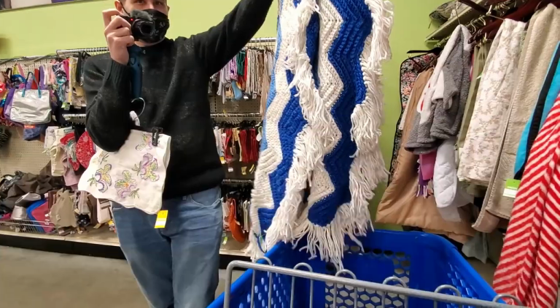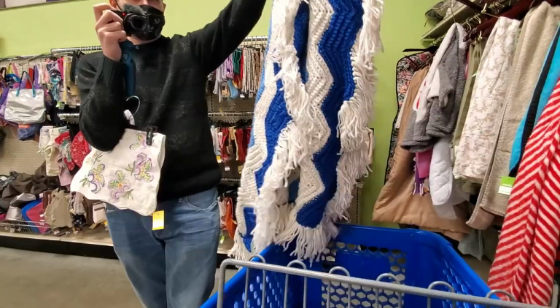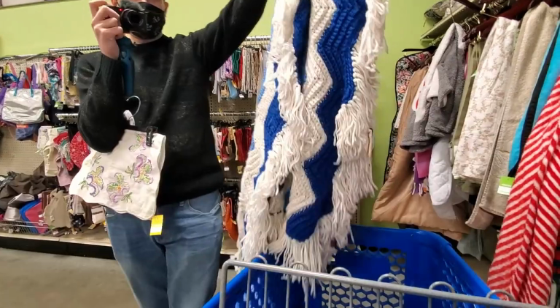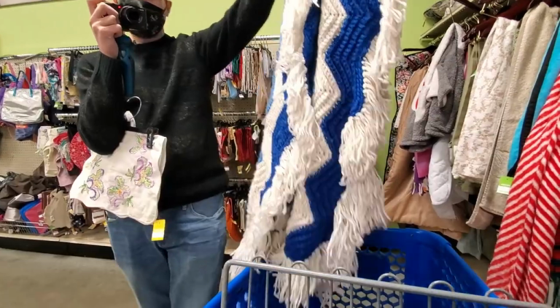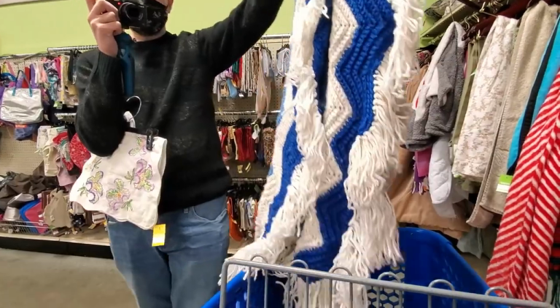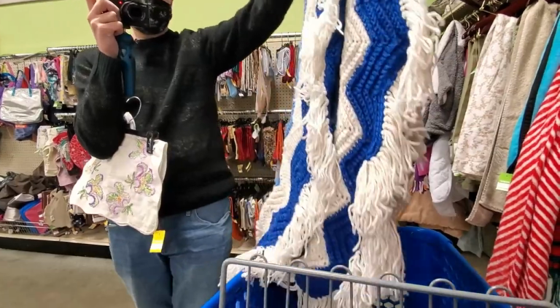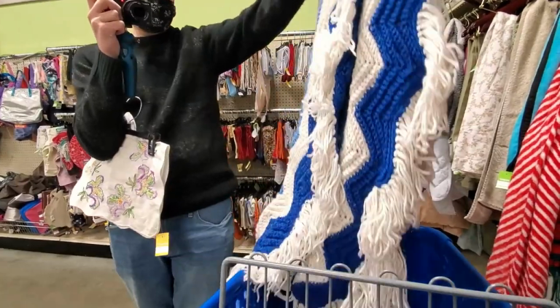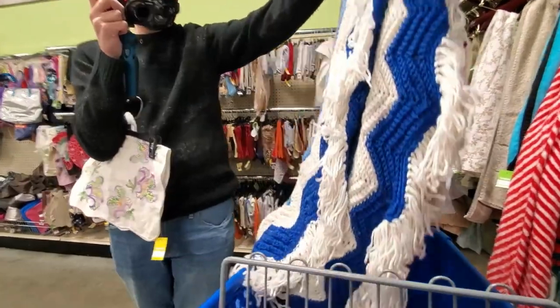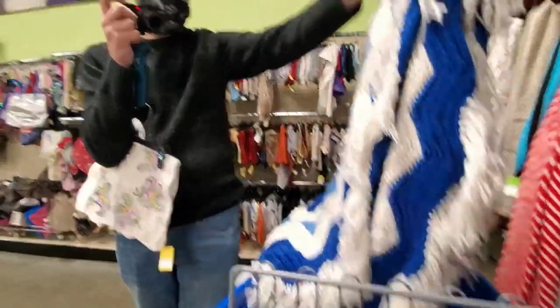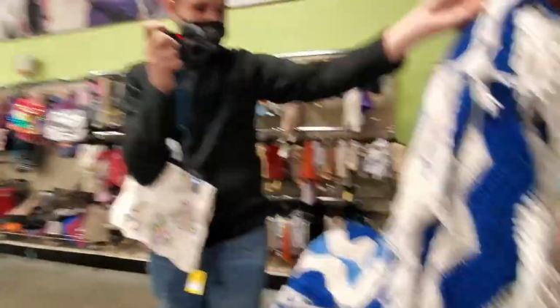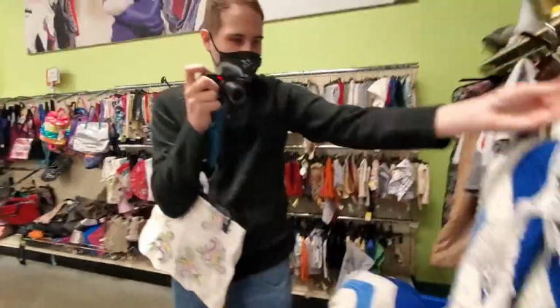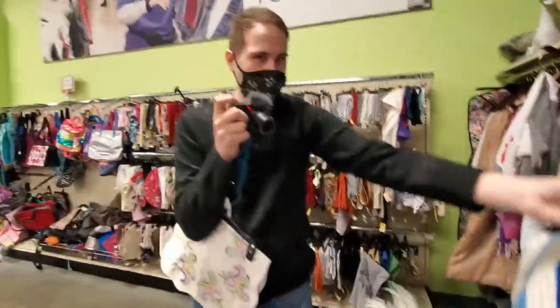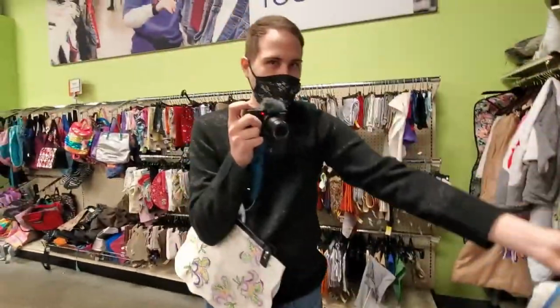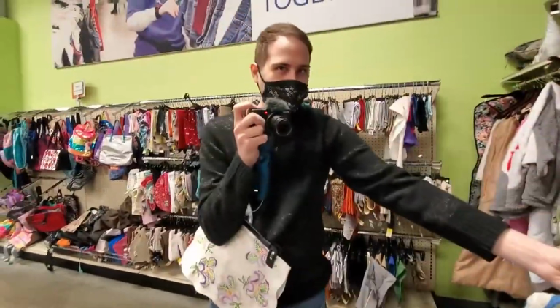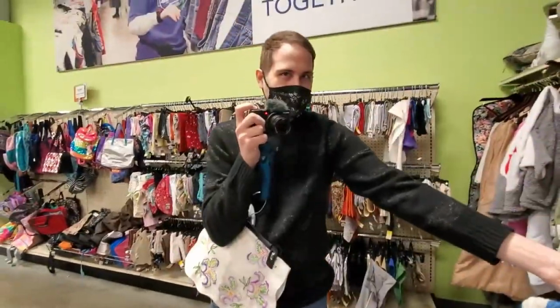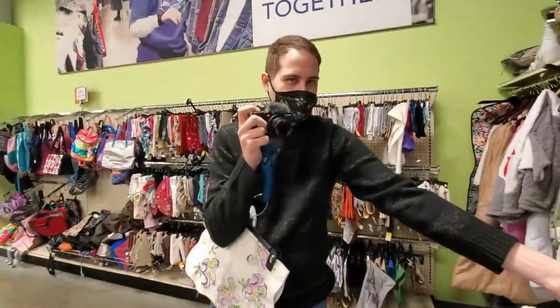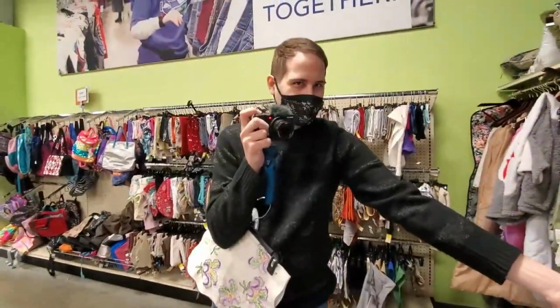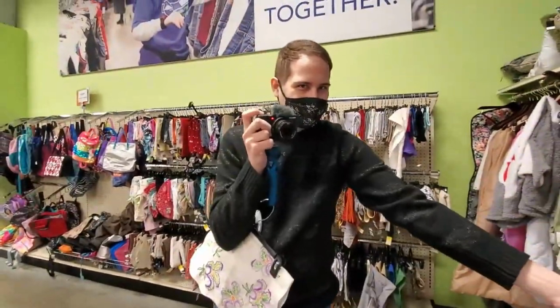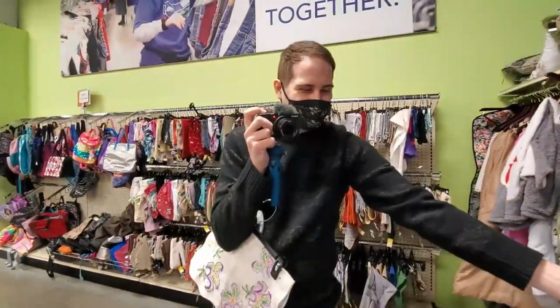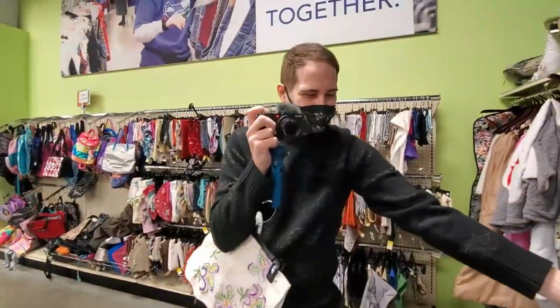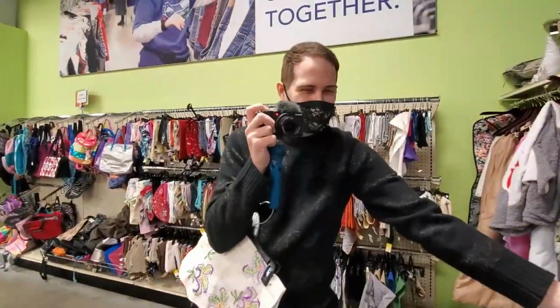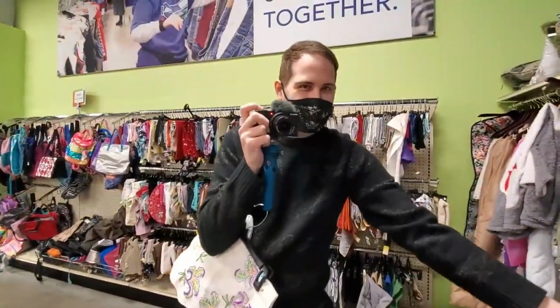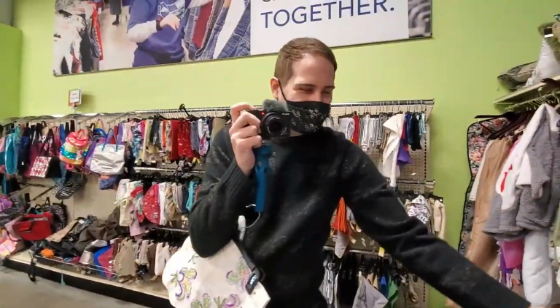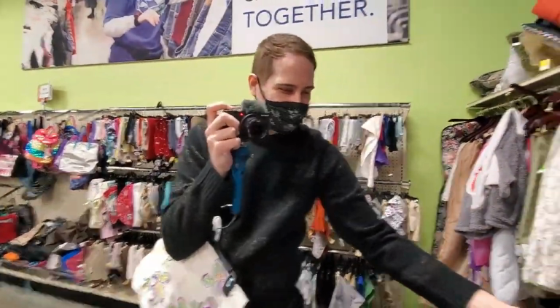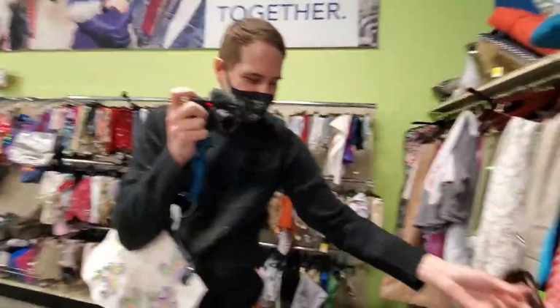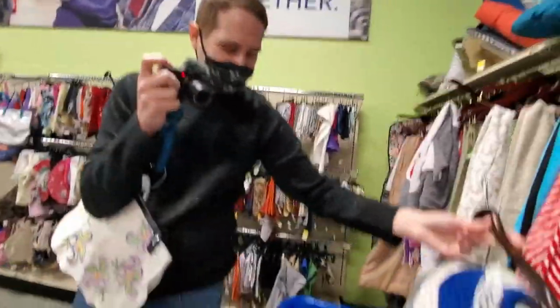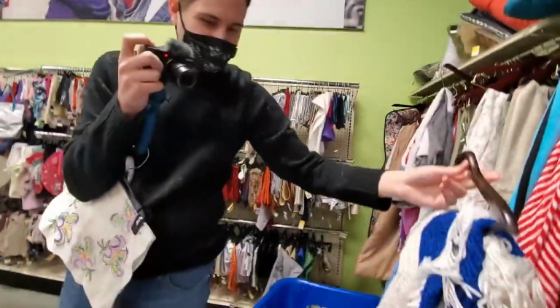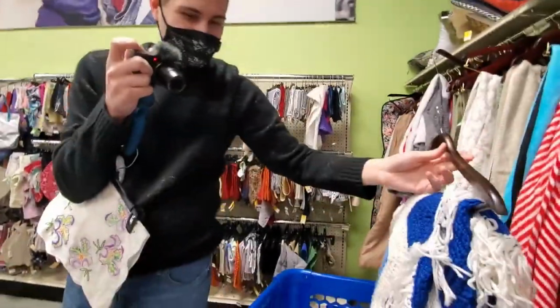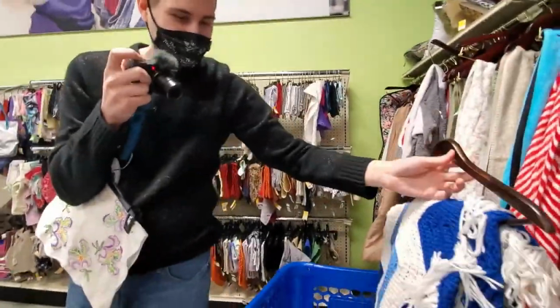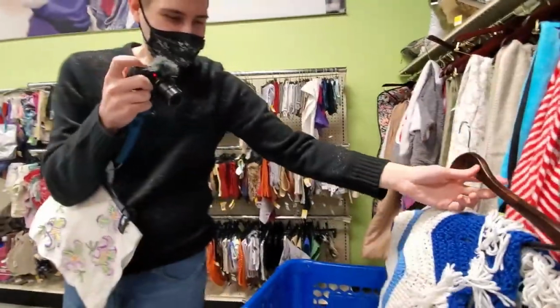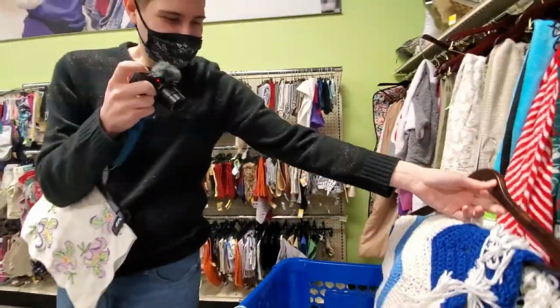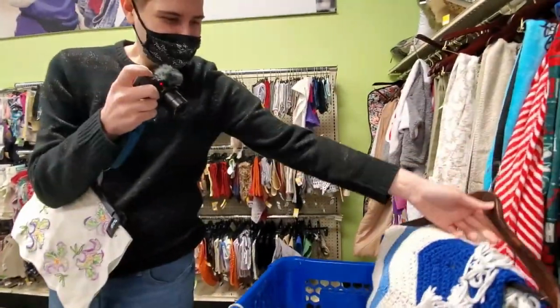You're filming too, huh? Yeah, you're filming. We're dueling. Dueling, filming.